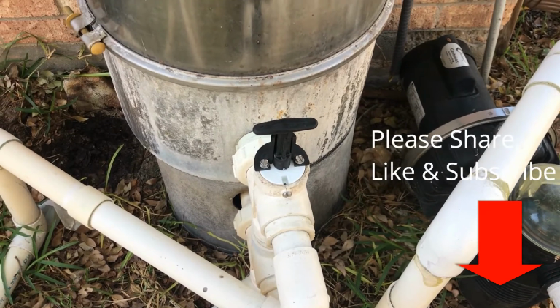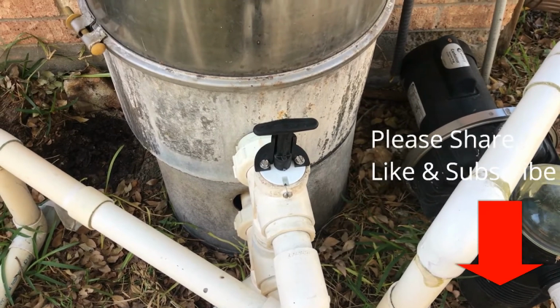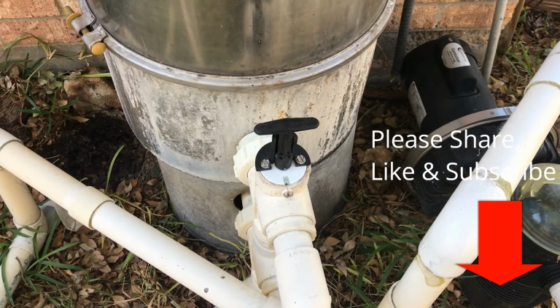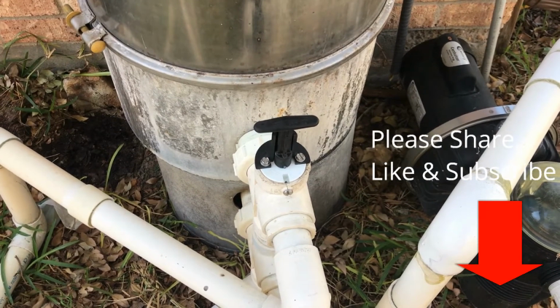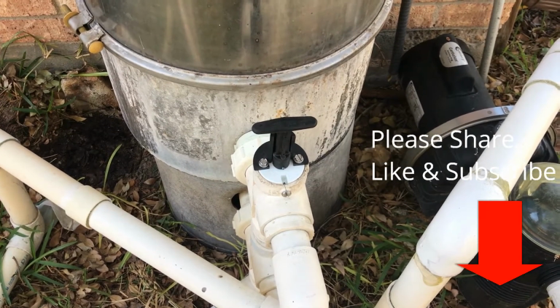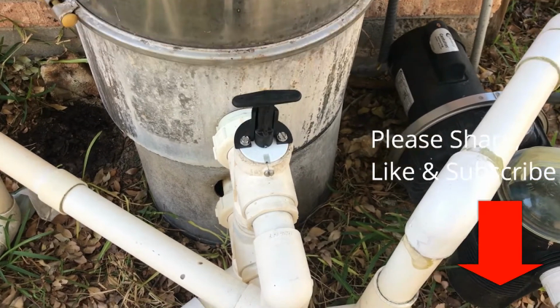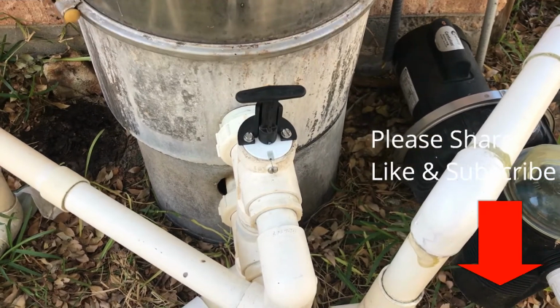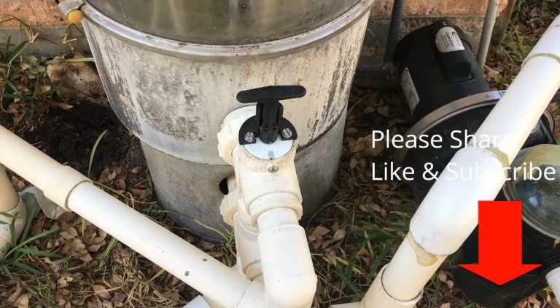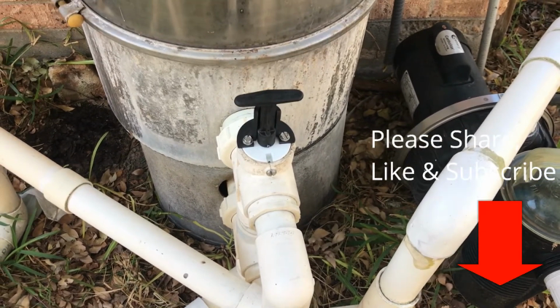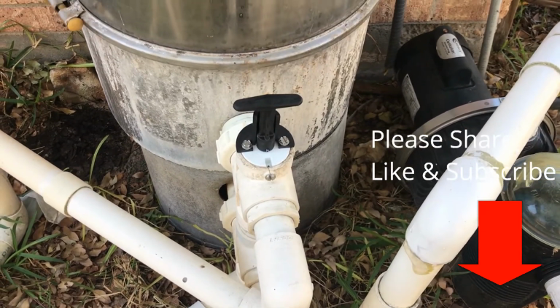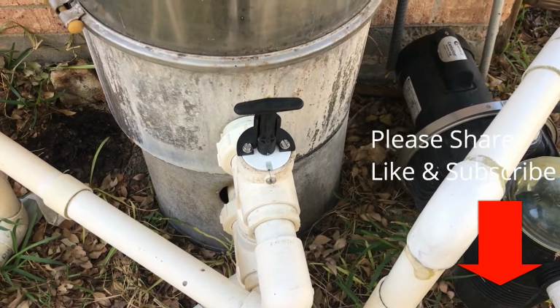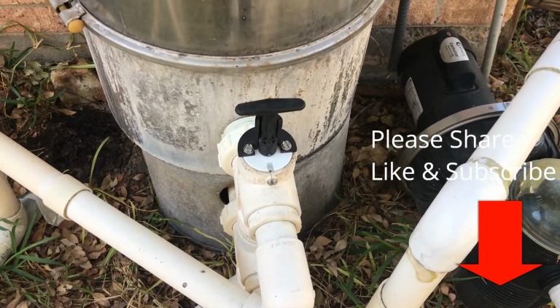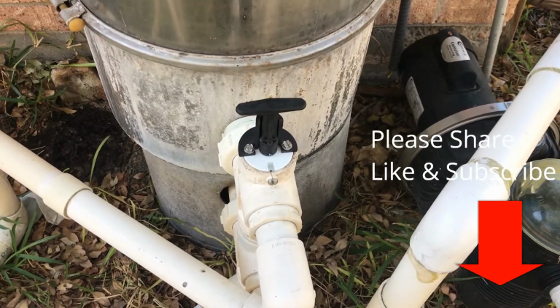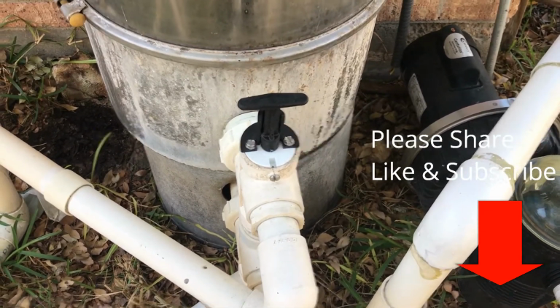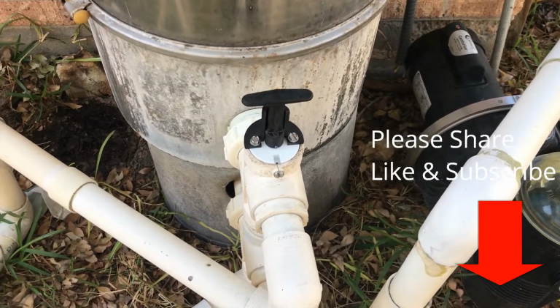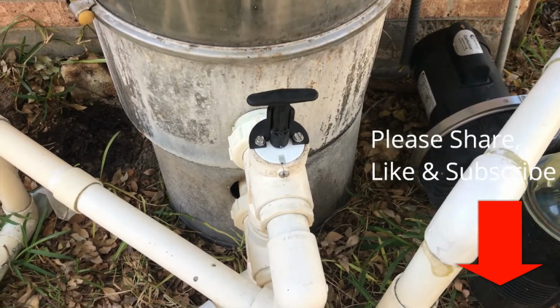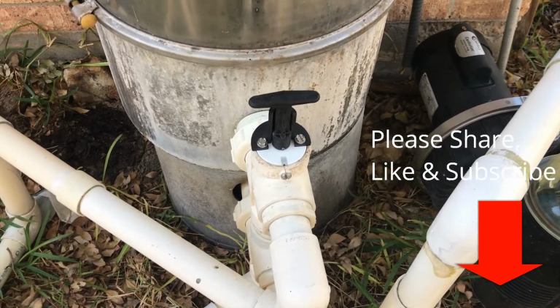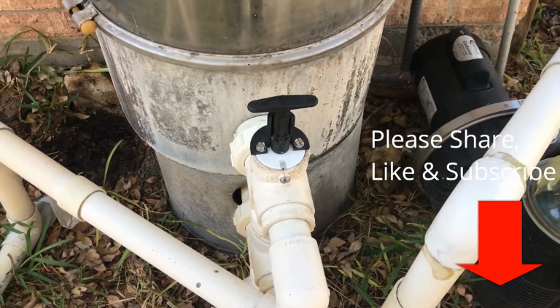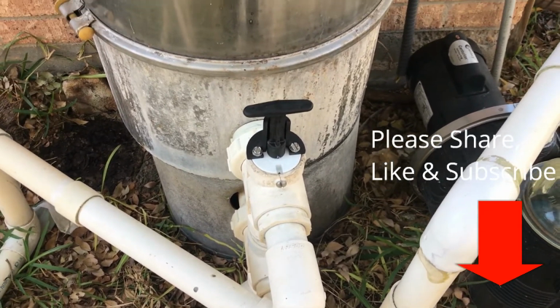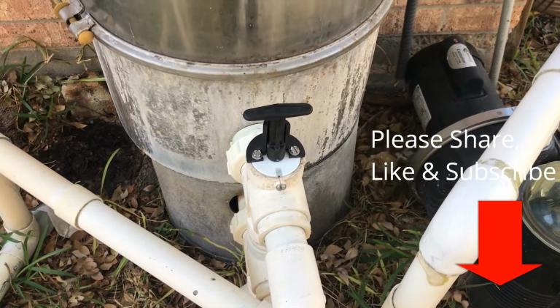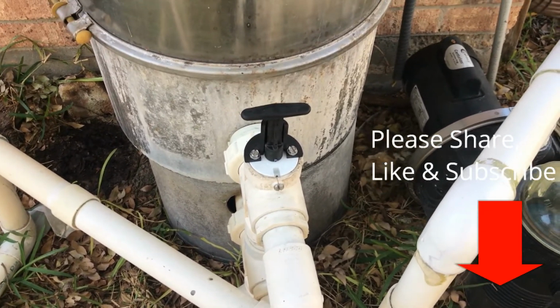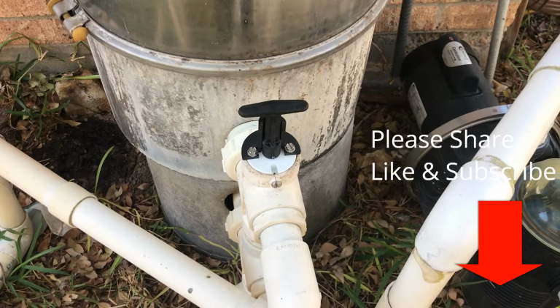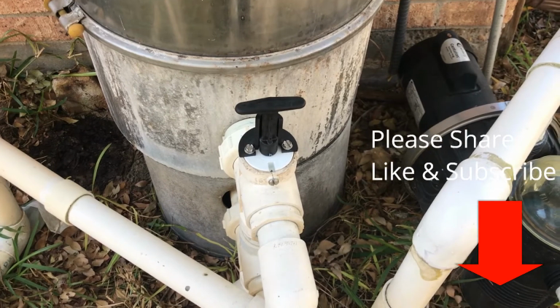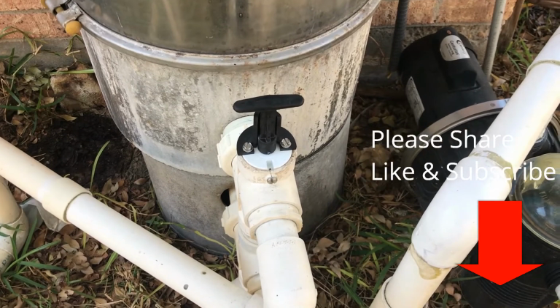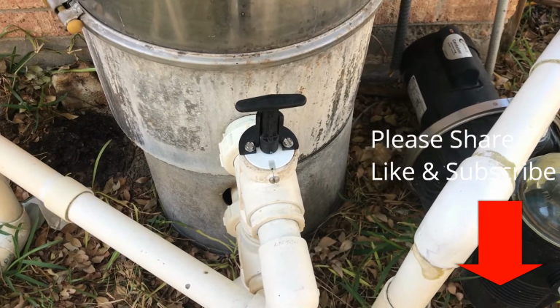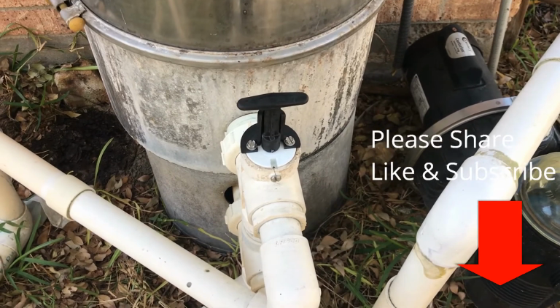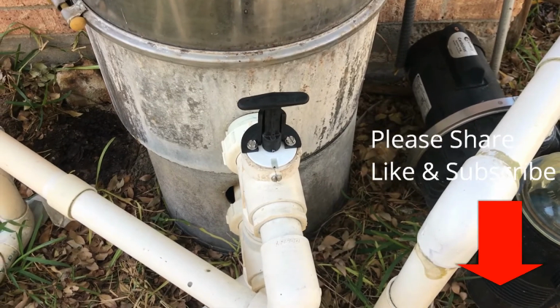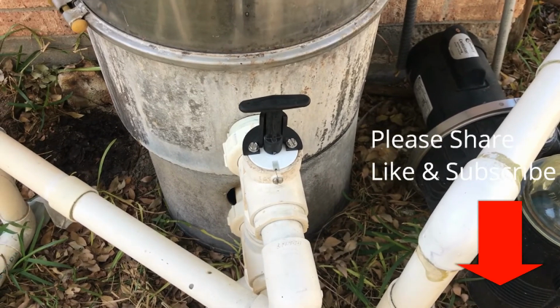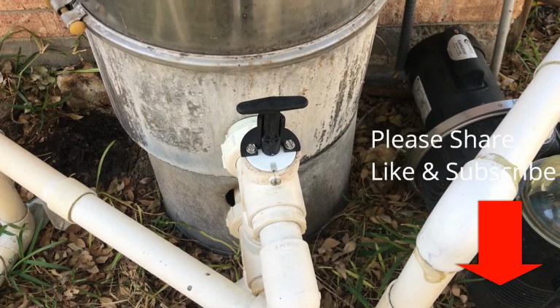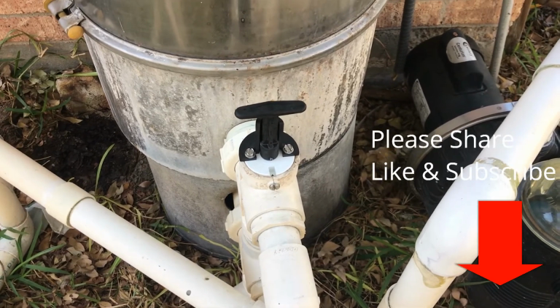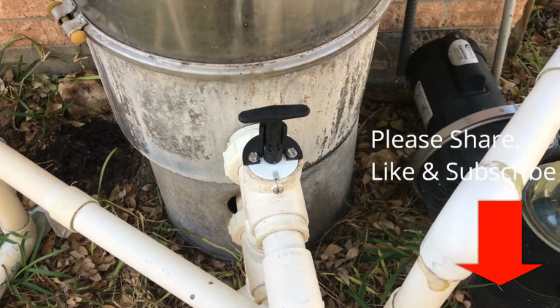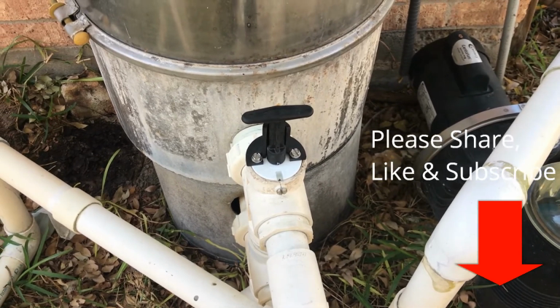Keep those o-rings lubed up well so they can go up and down easily. That's how a slide valve or T-handle works. Hope this is helpful — thanks for watching, please share, like, and subscribe.